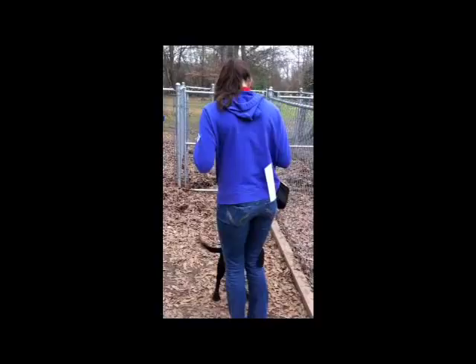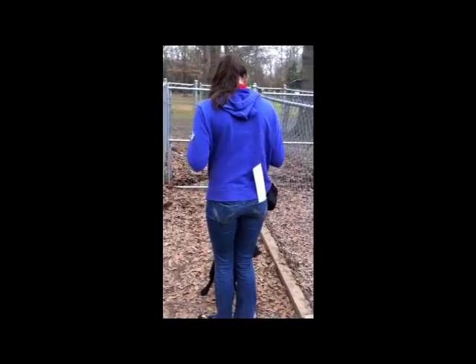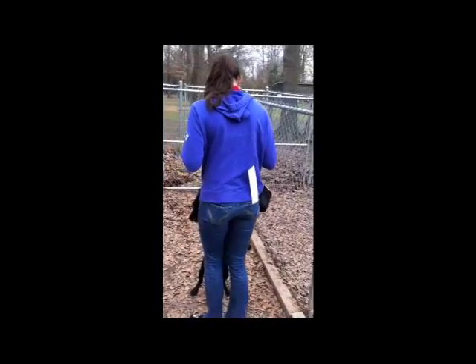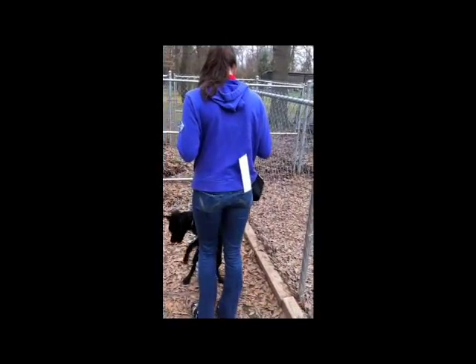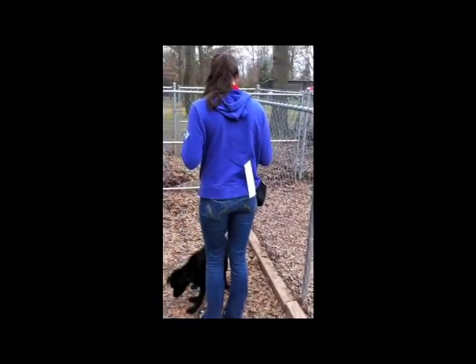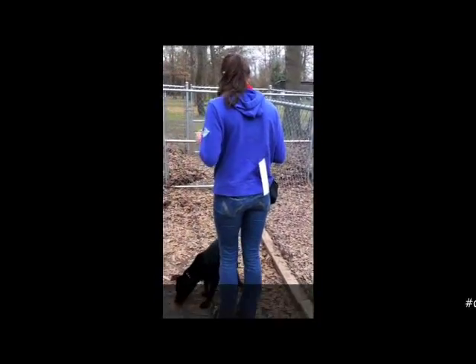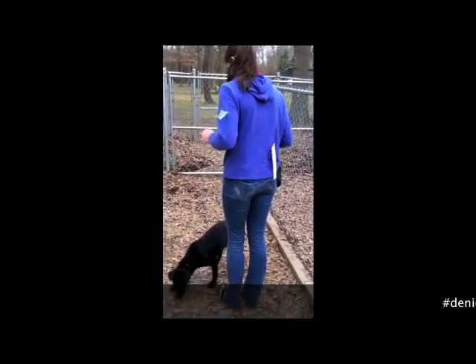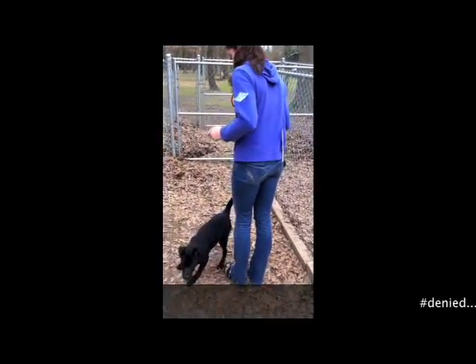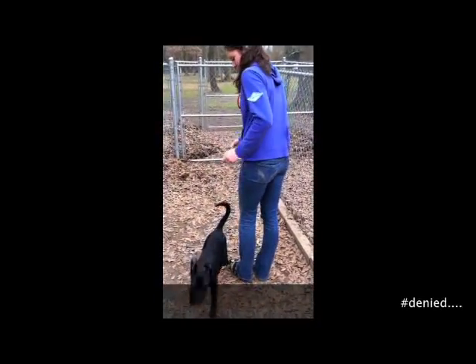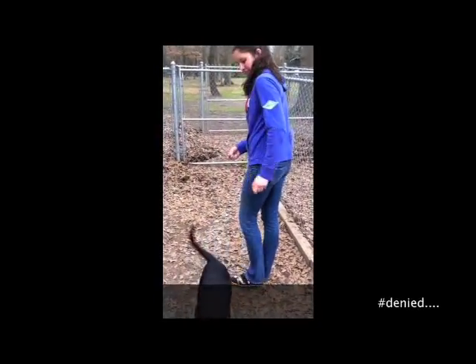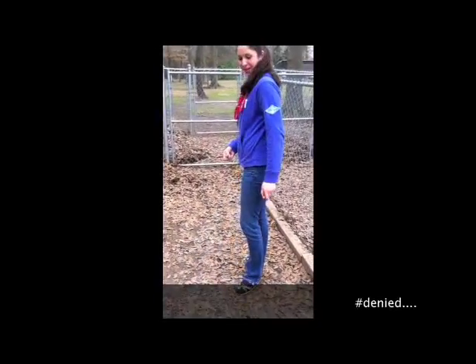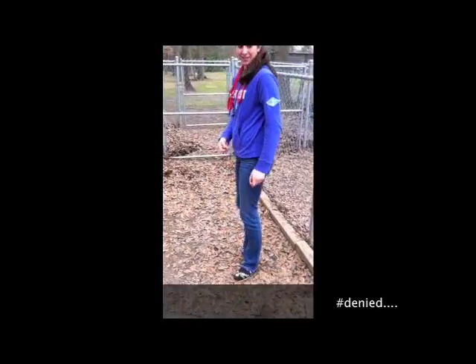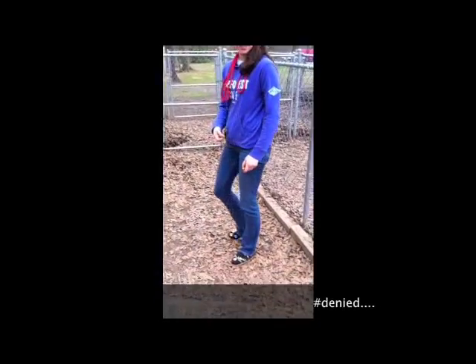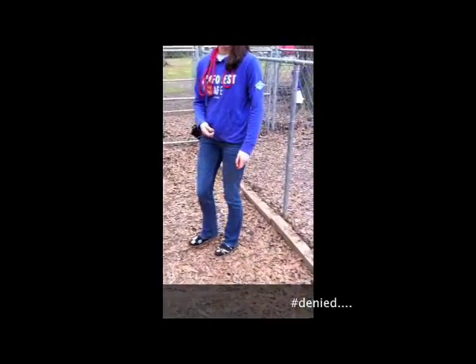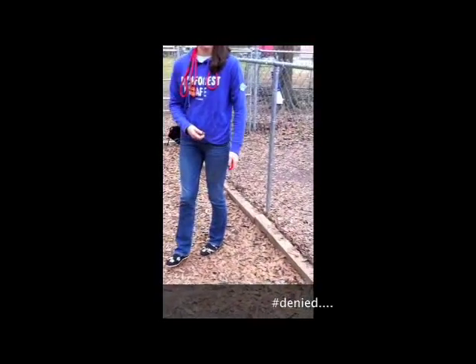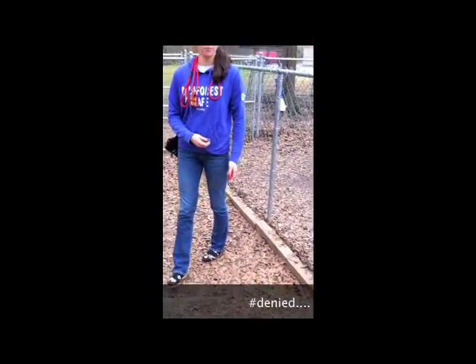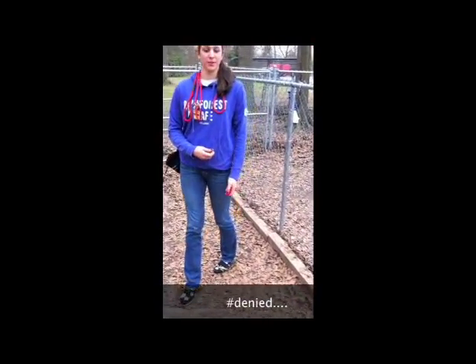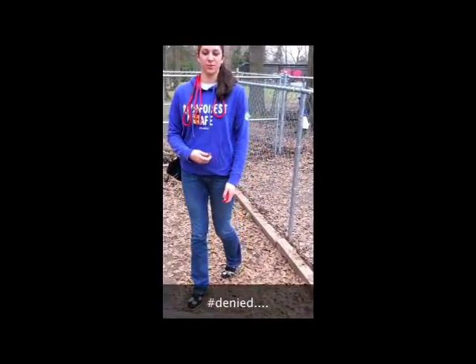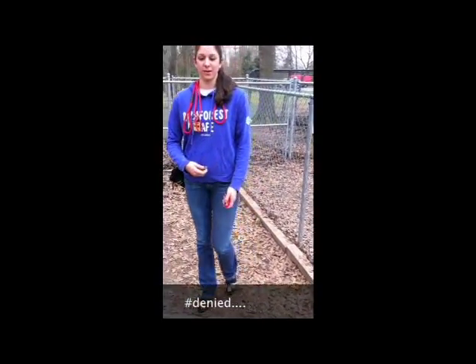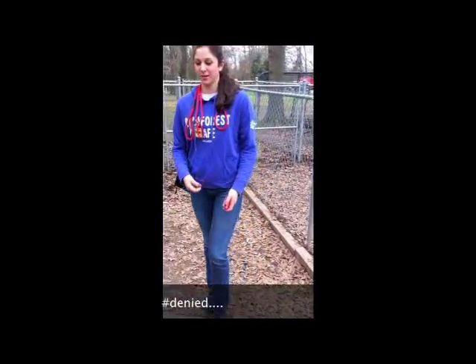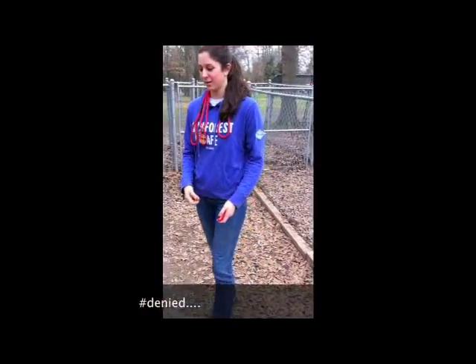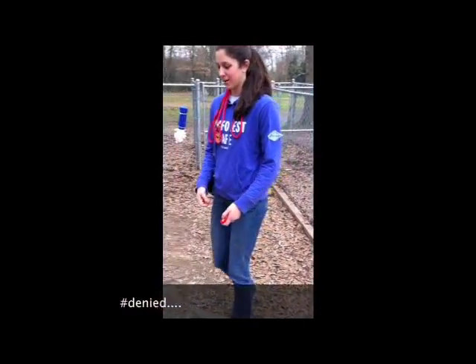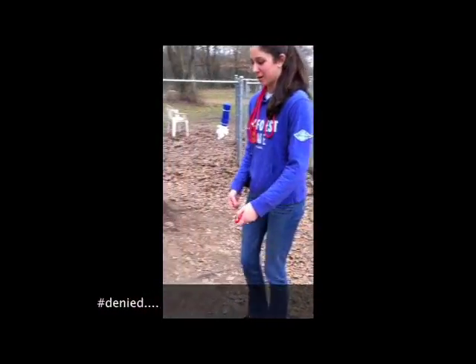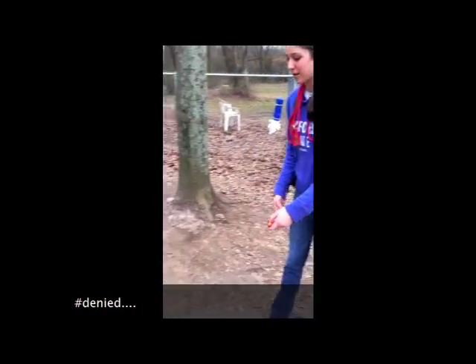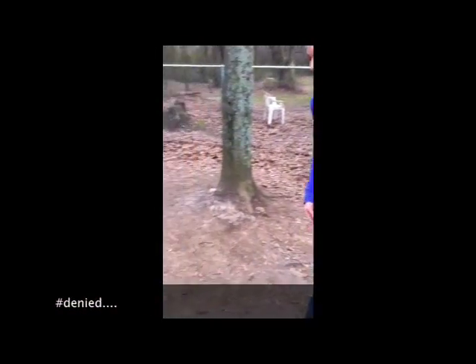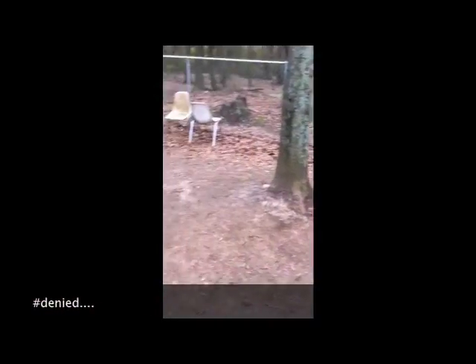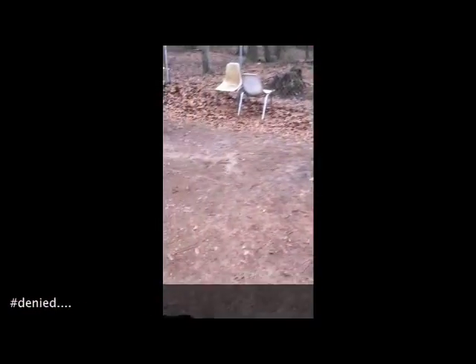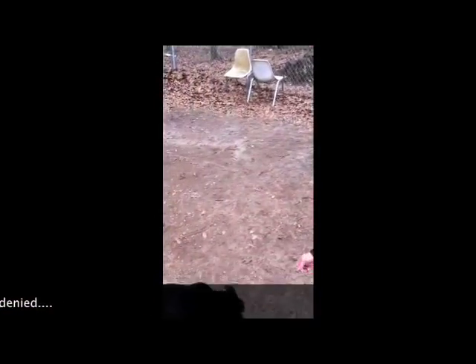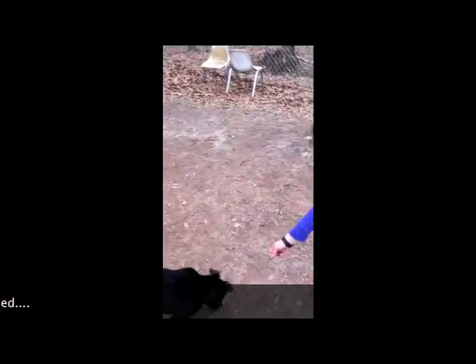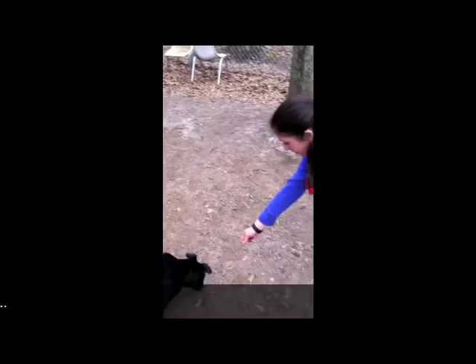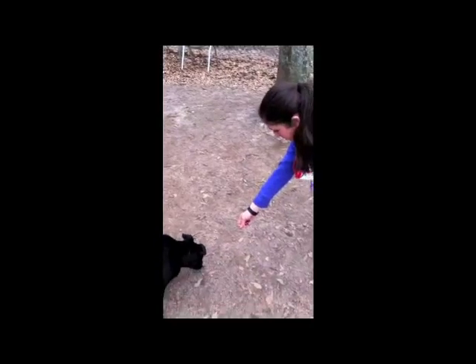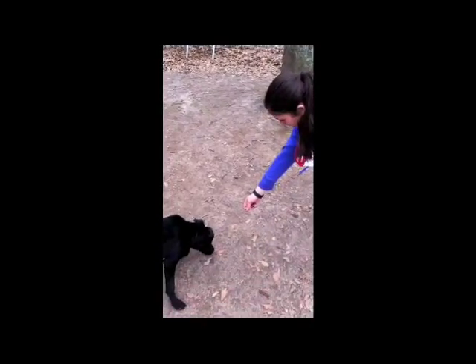So right now you're just like ignoring her? Yes. Ignore. Okay, she's out.